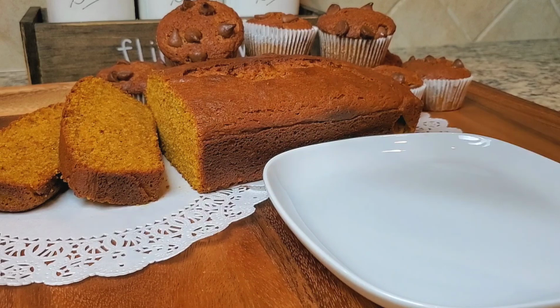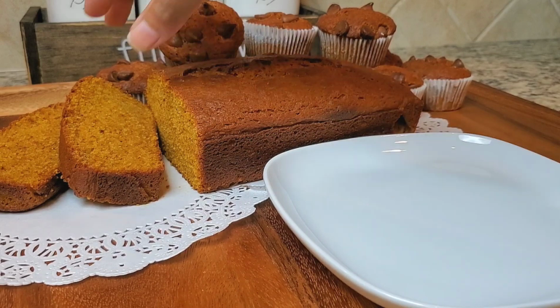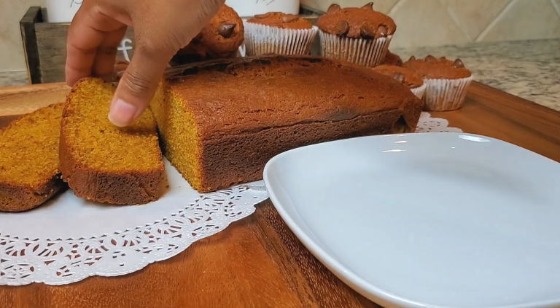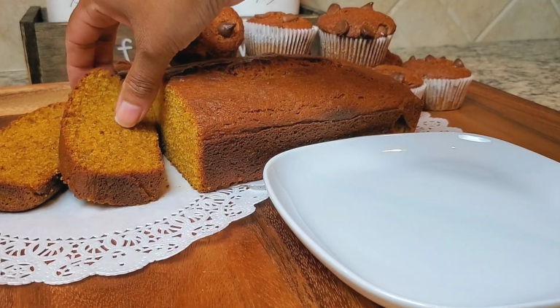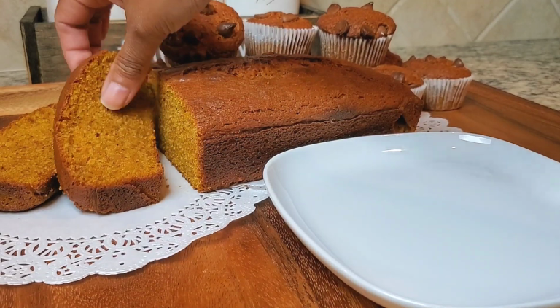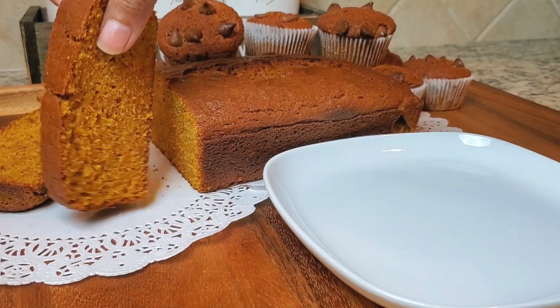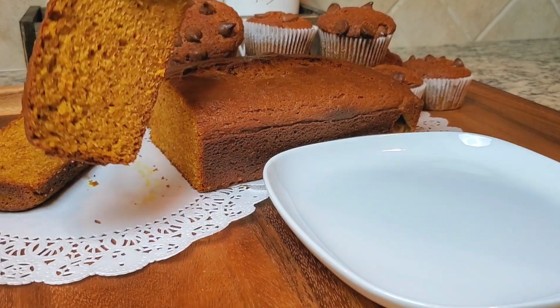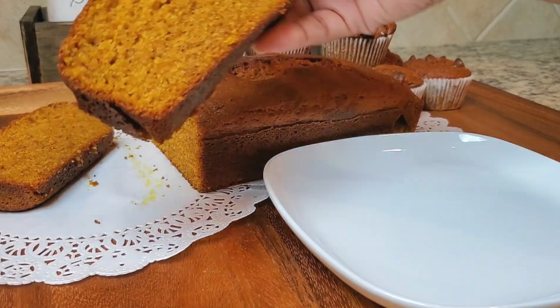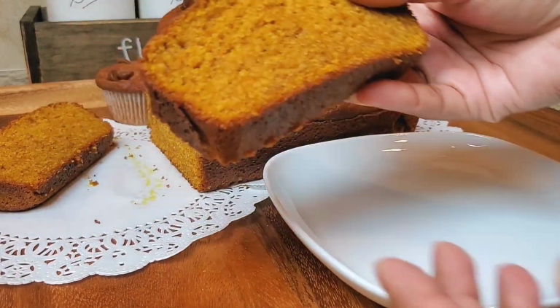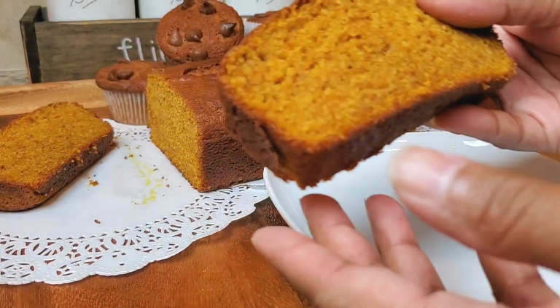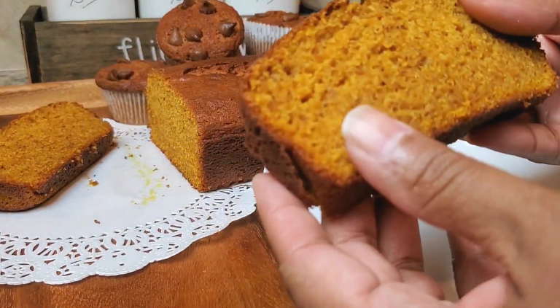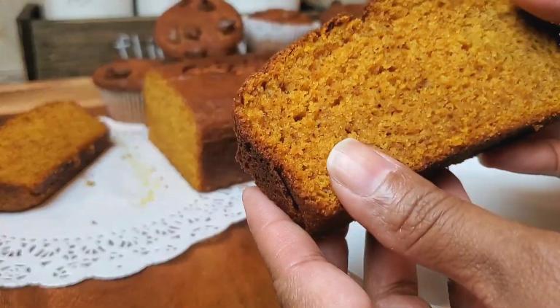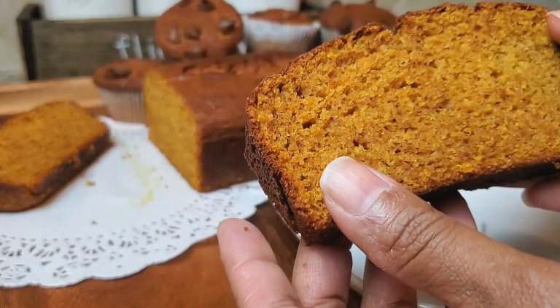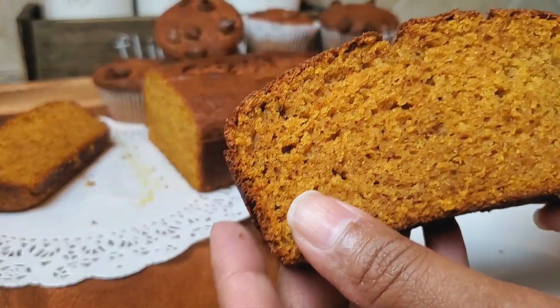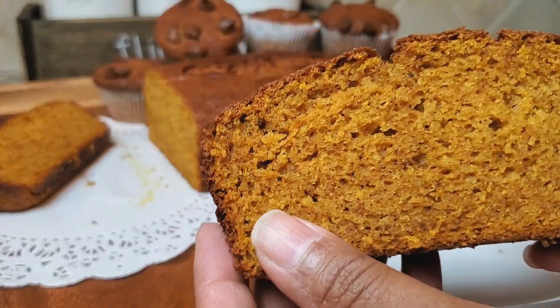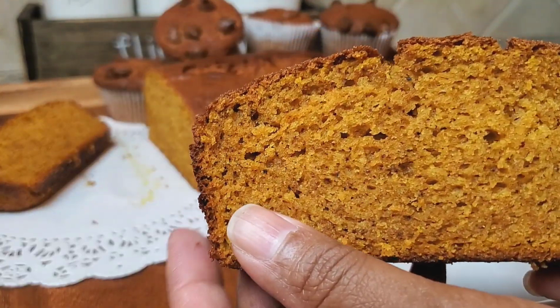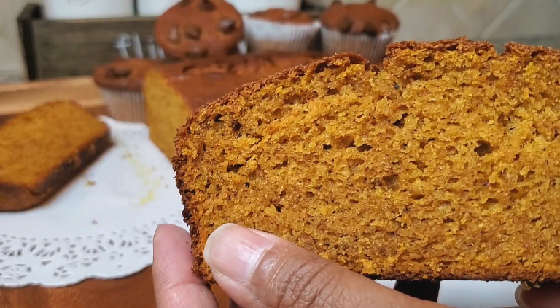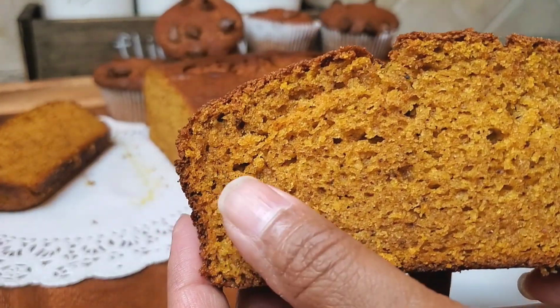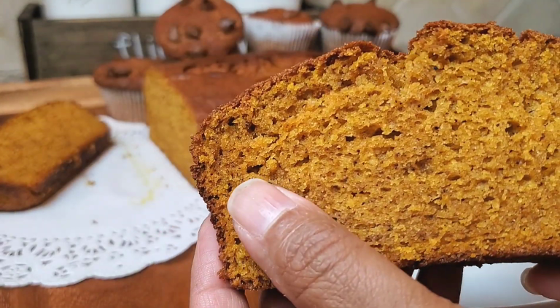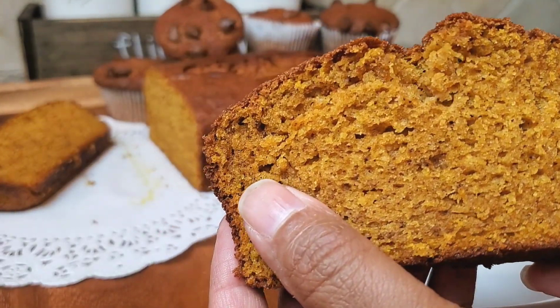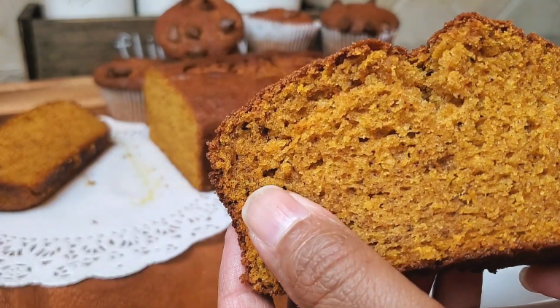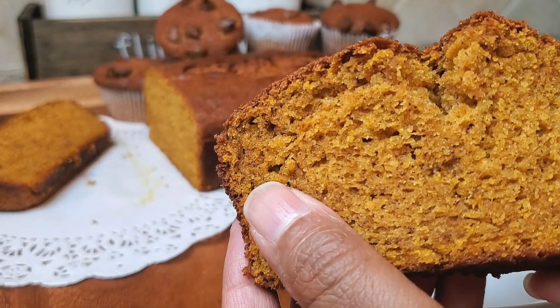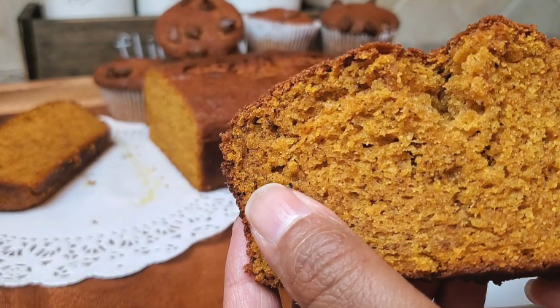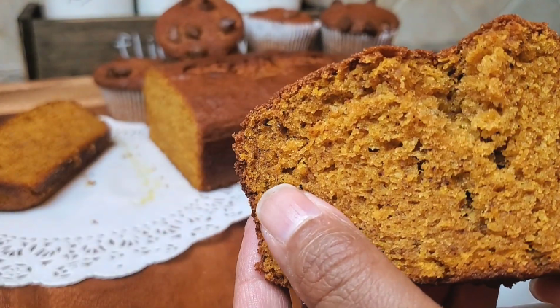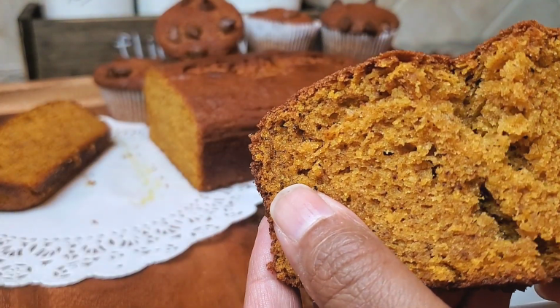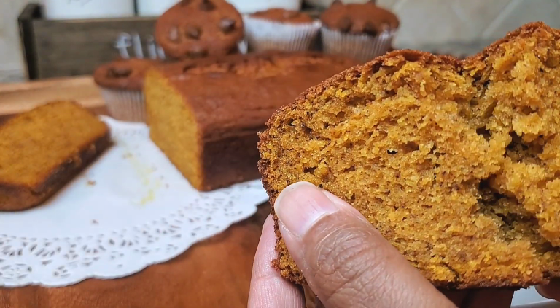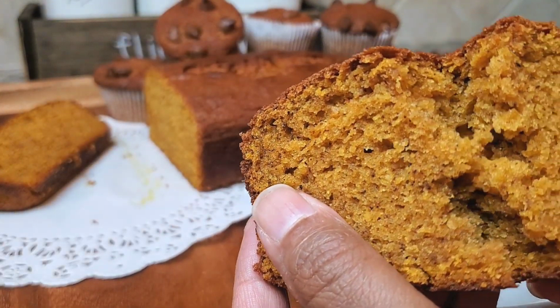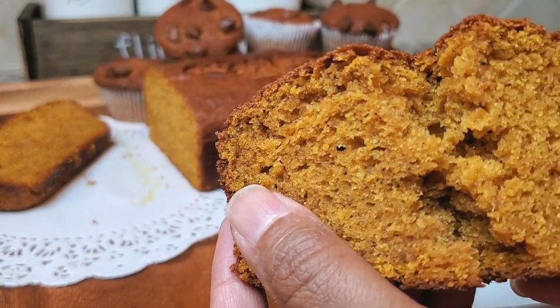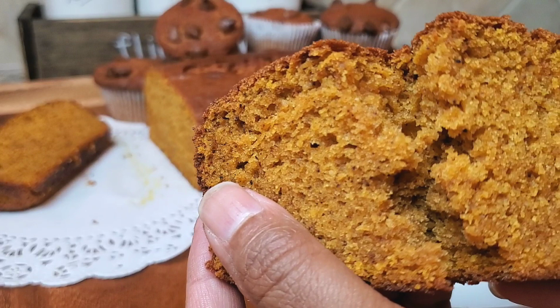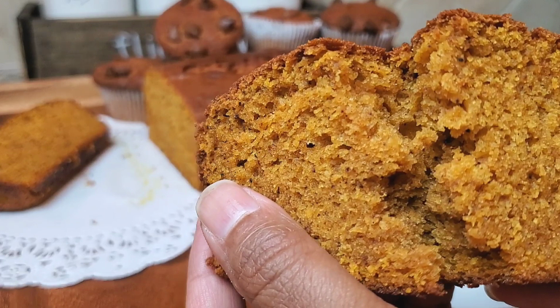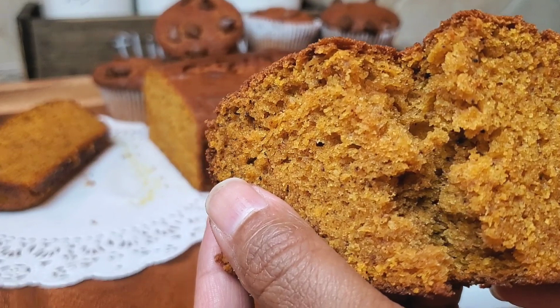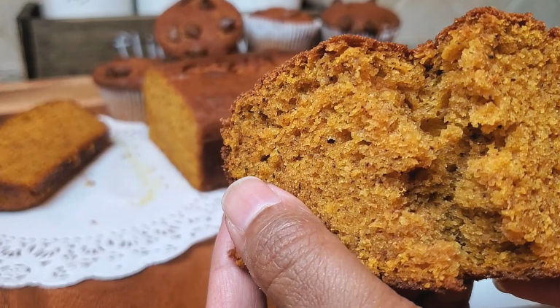Hi, today I'm doing this easy pumpkin loaf recipe. Look how moist and delicious this looks.